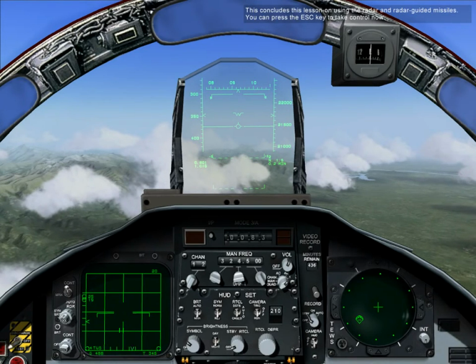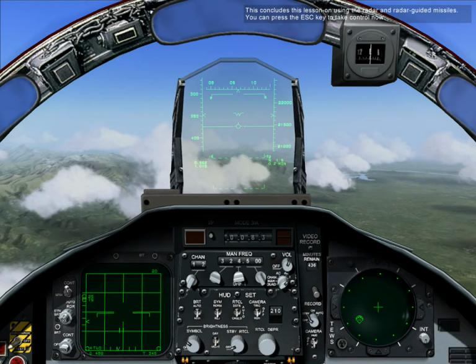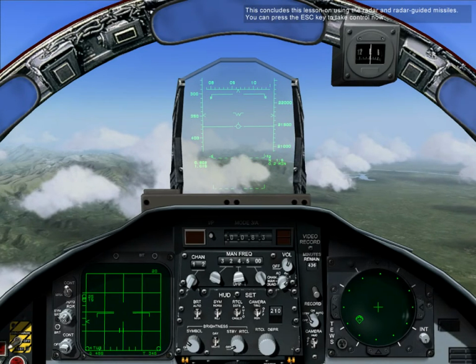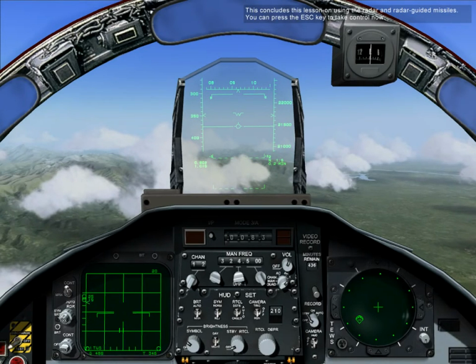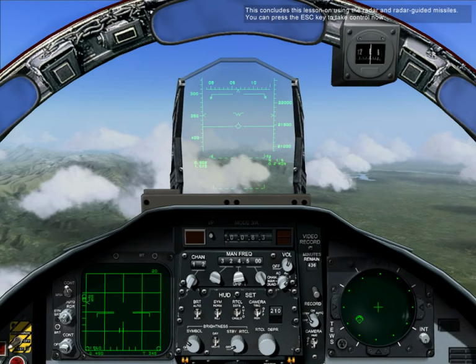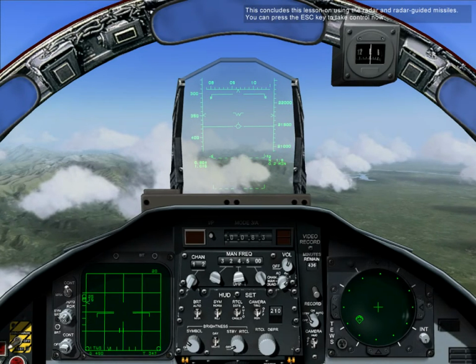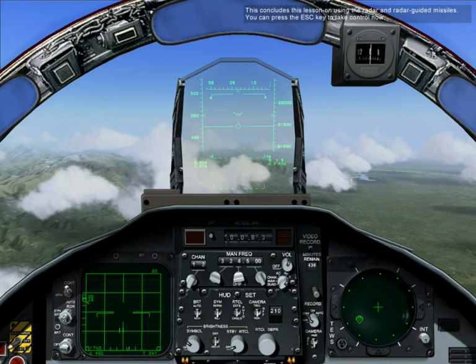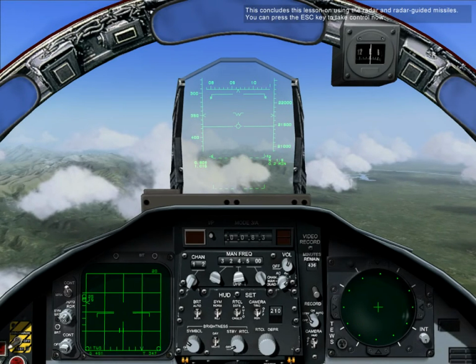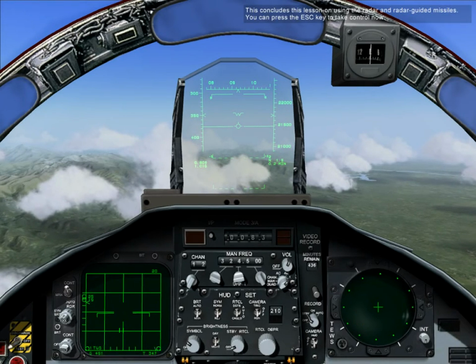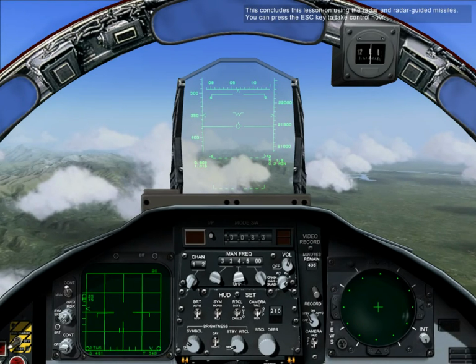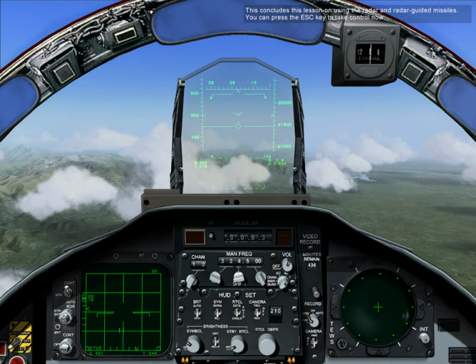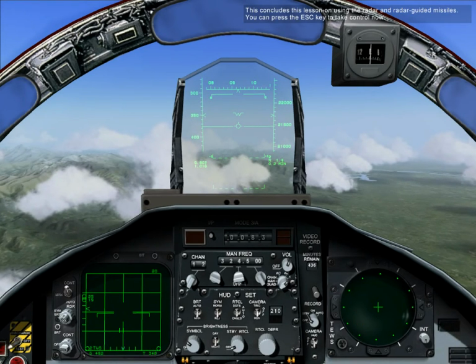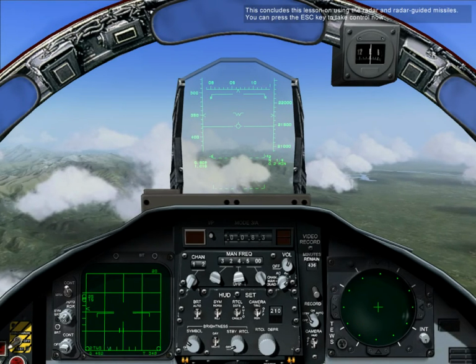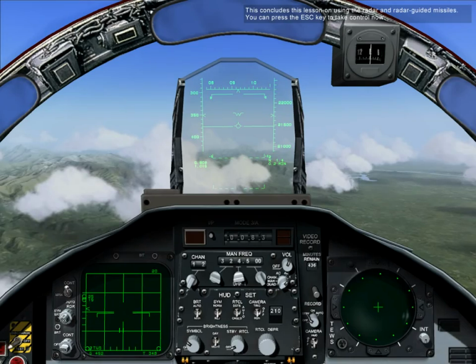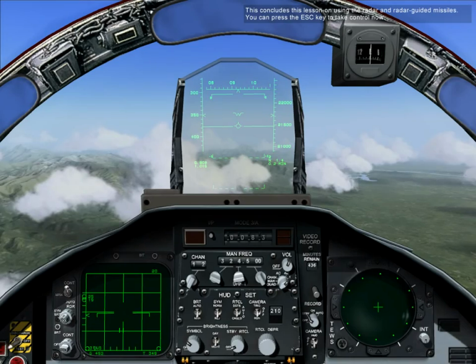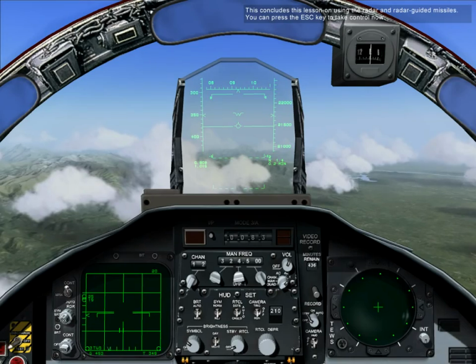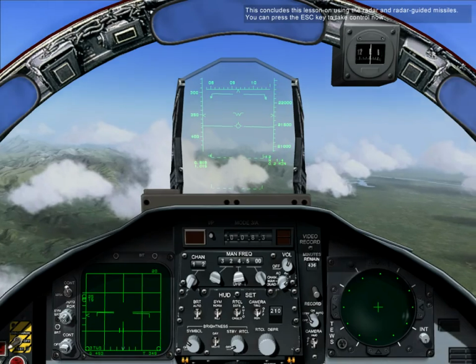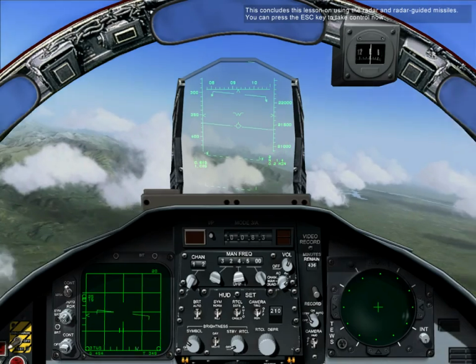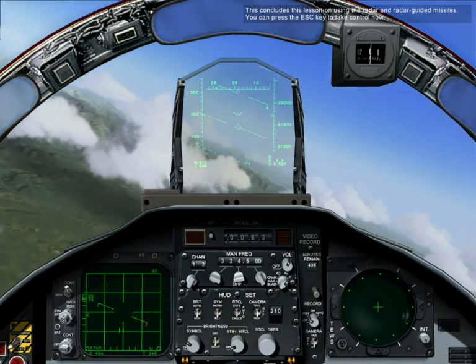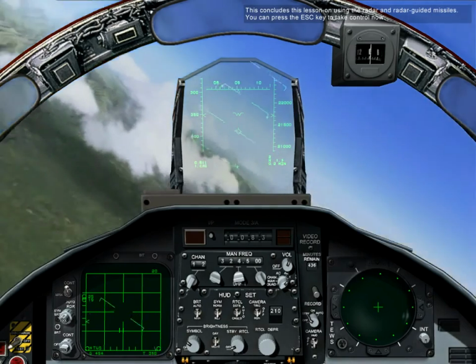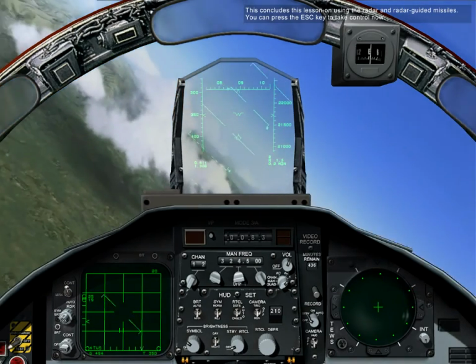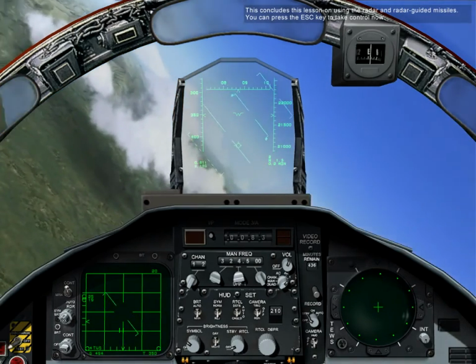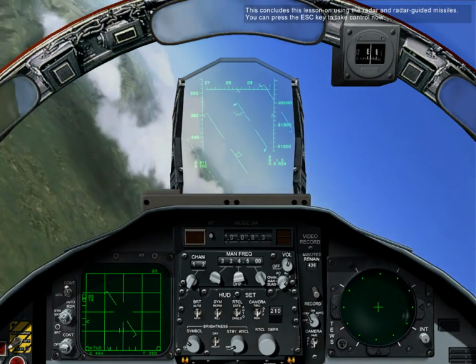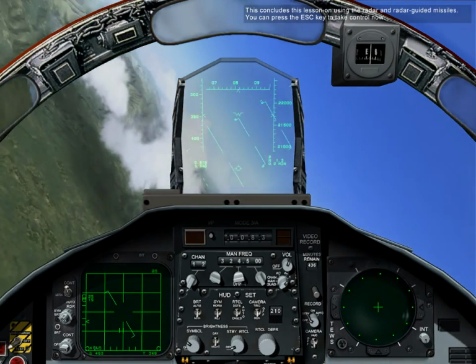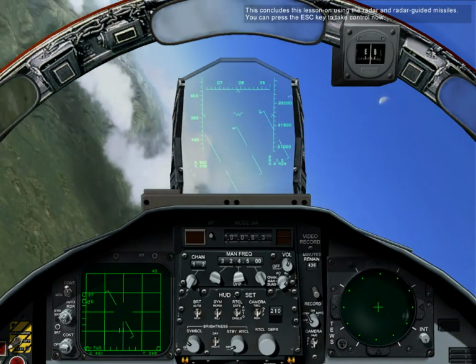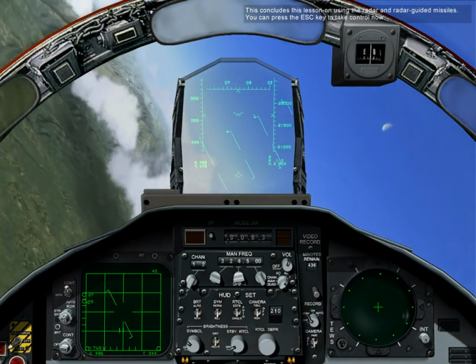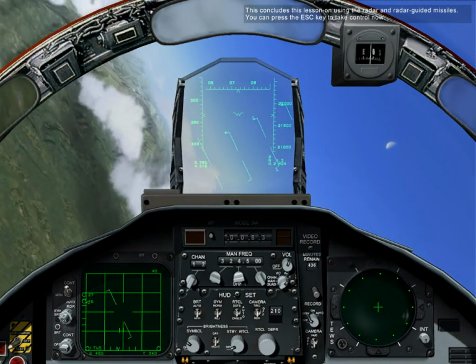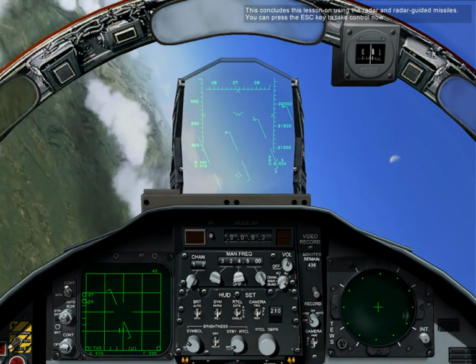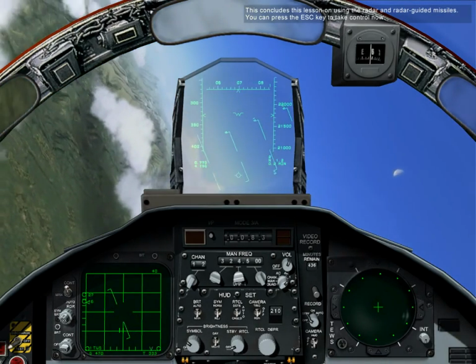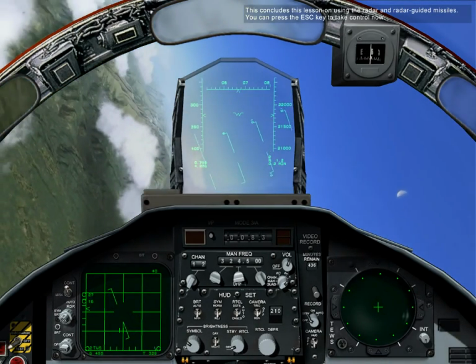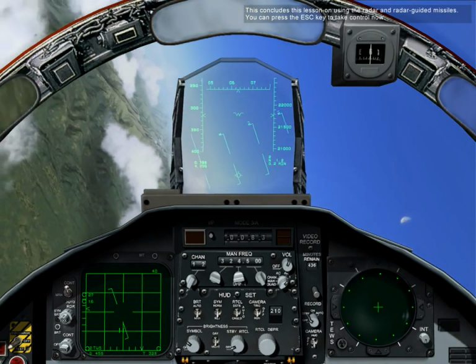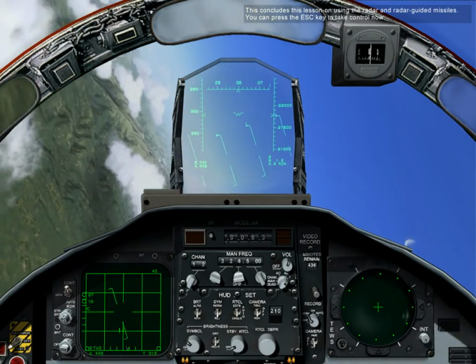This concludes this lesson on using the radar and radar-guided missiles. You can press the escape key to take control now.